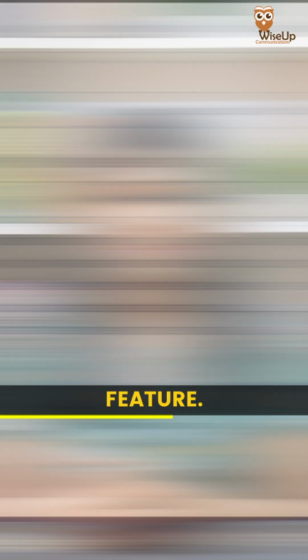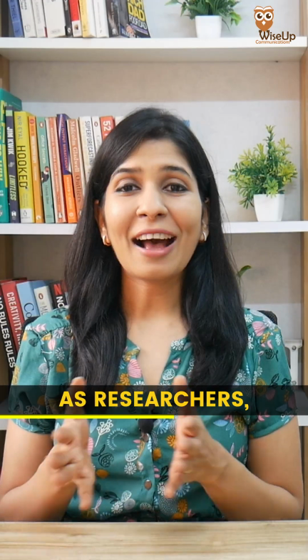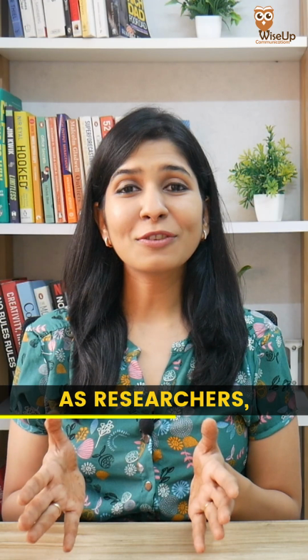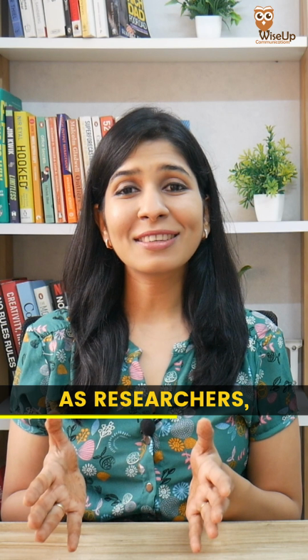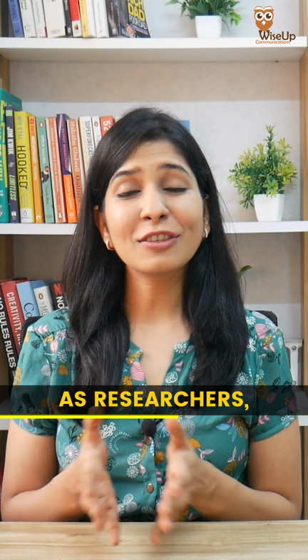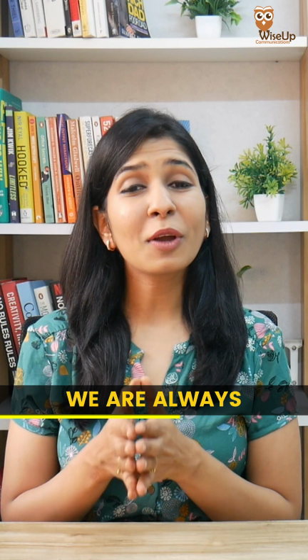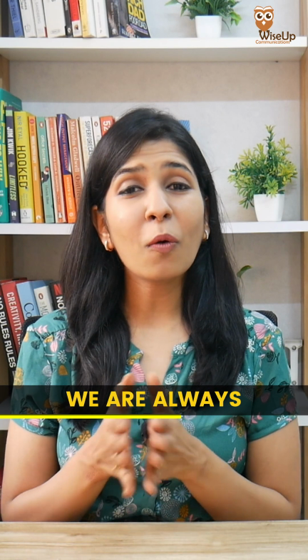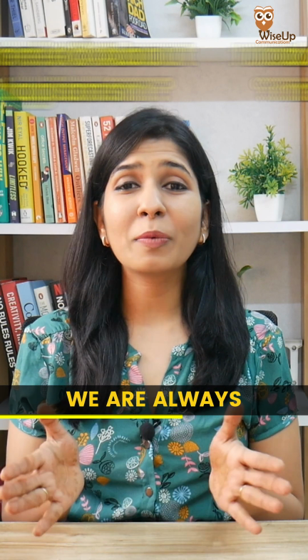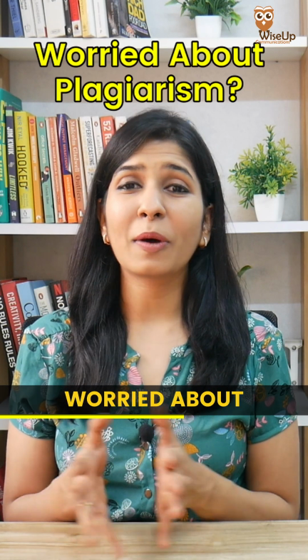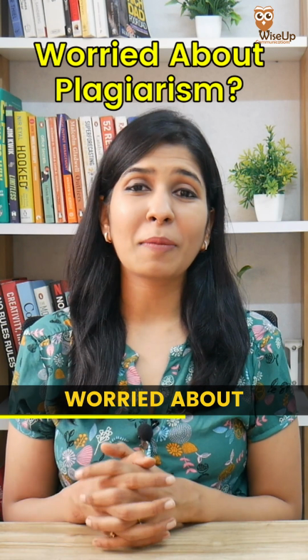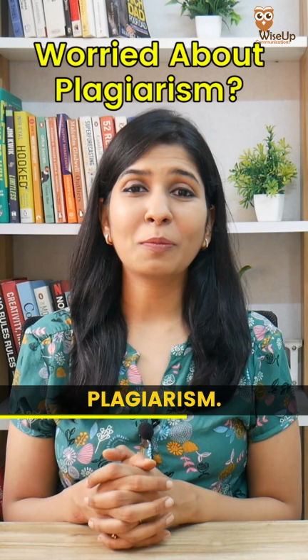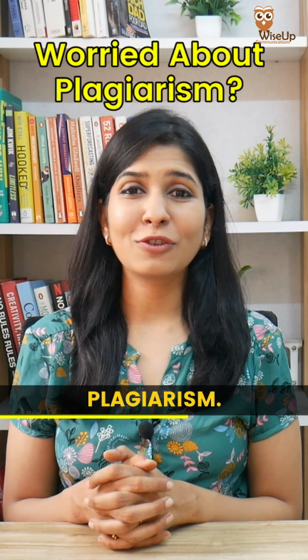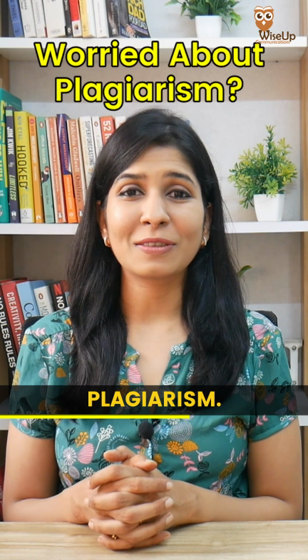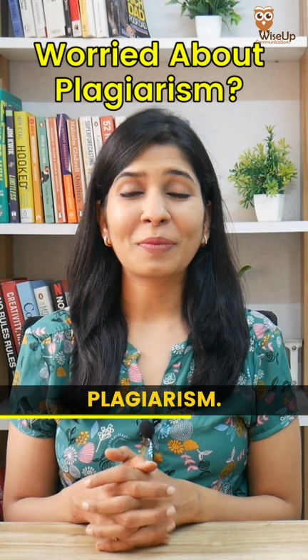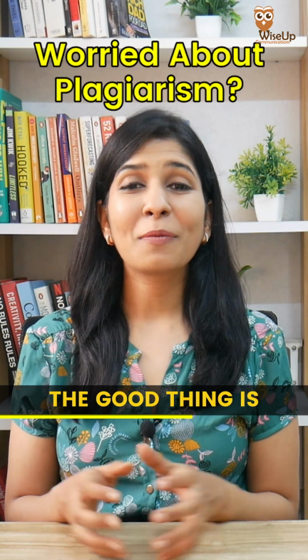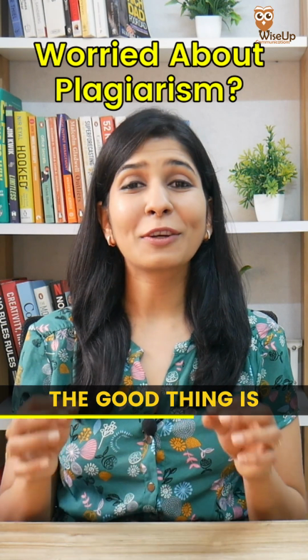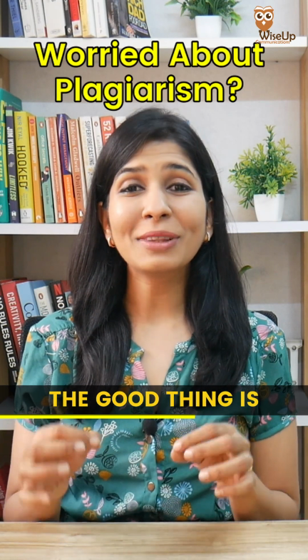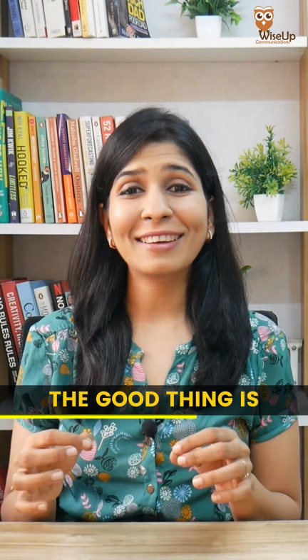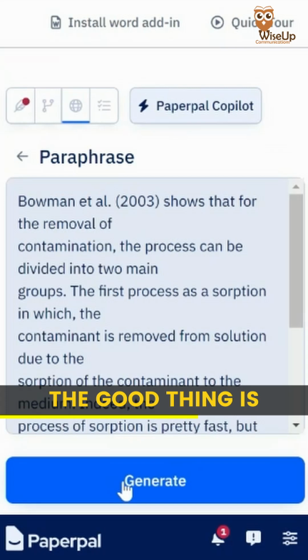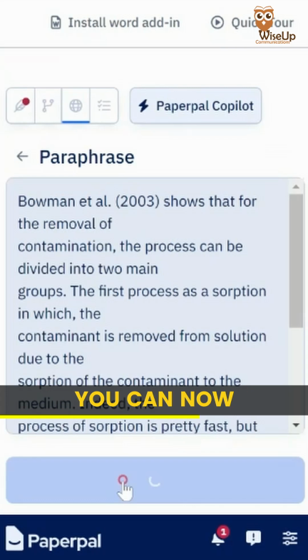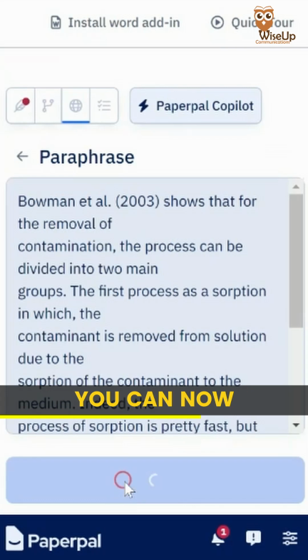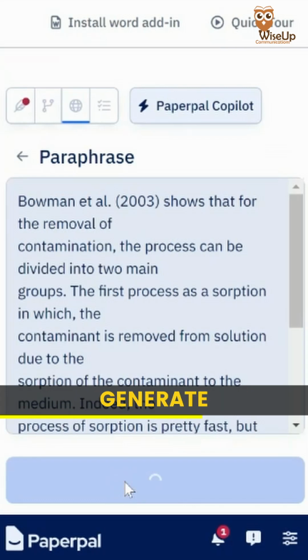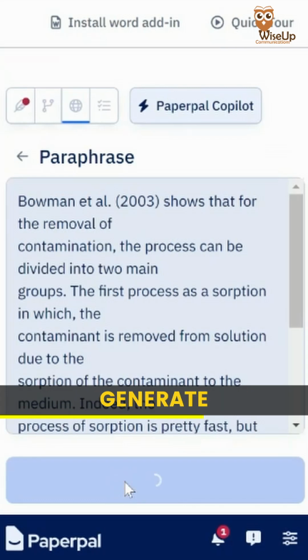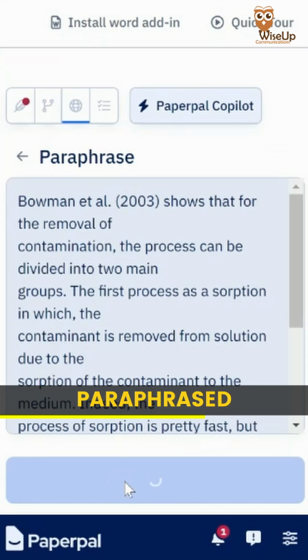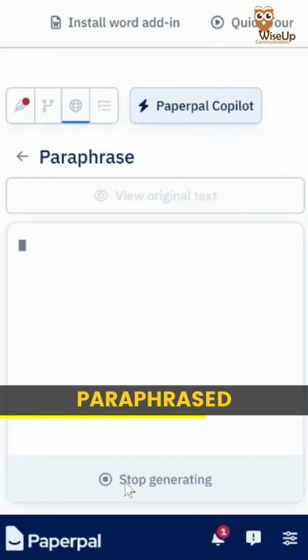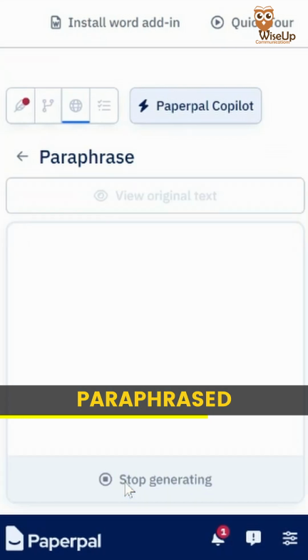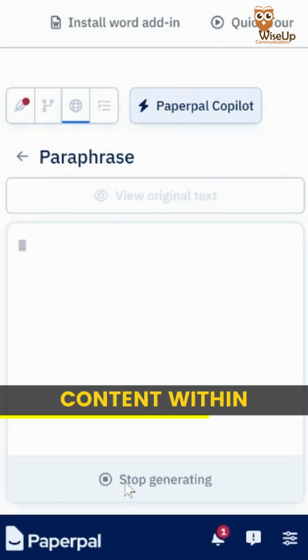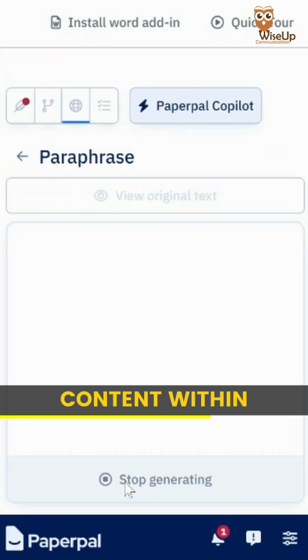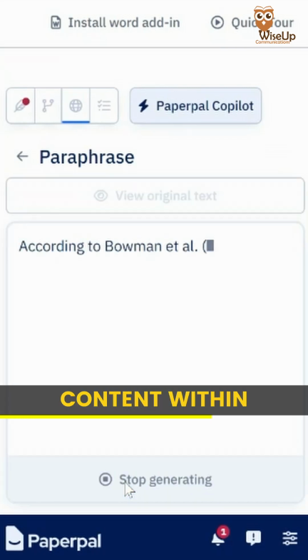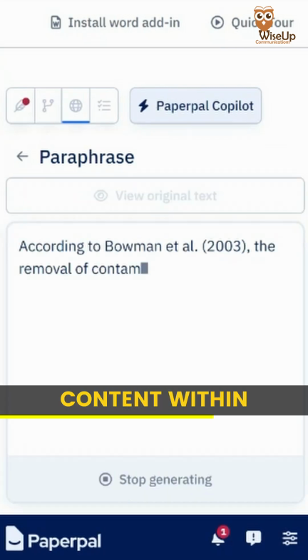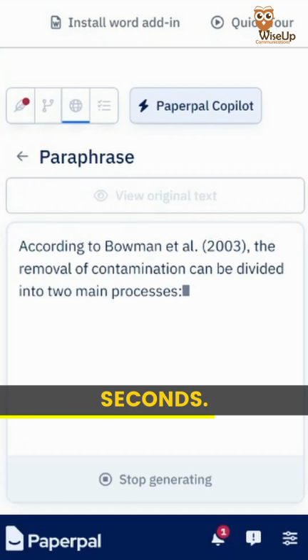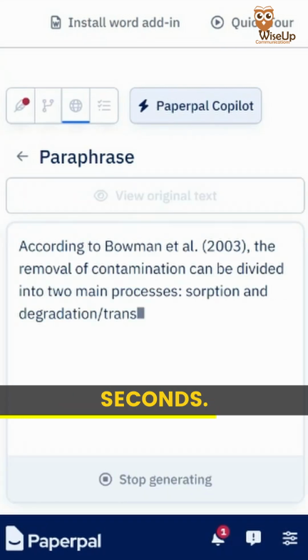As researchers, we are always worried about plagiarism. Well, the good thing is you can now generate paraphrased content within seconds.